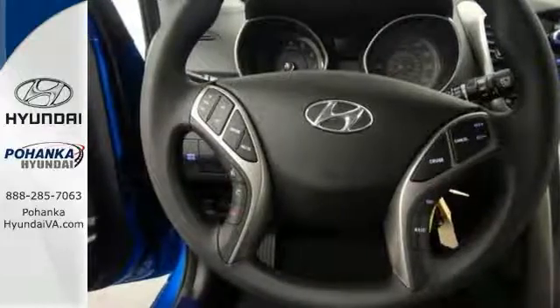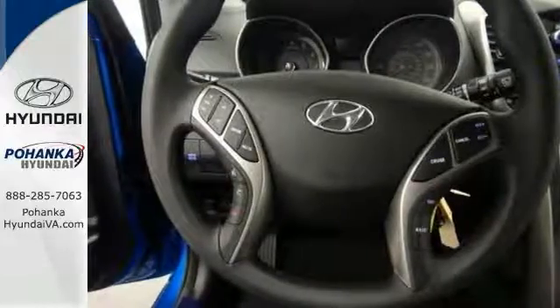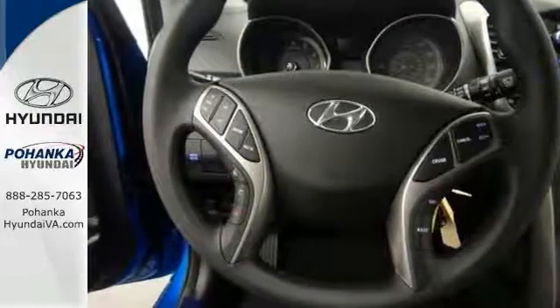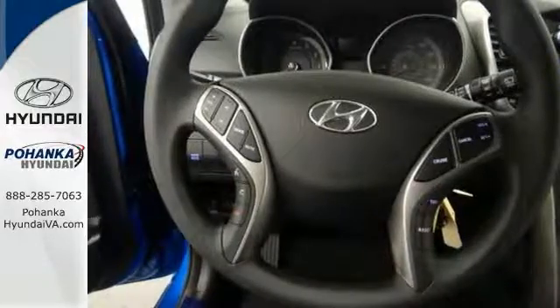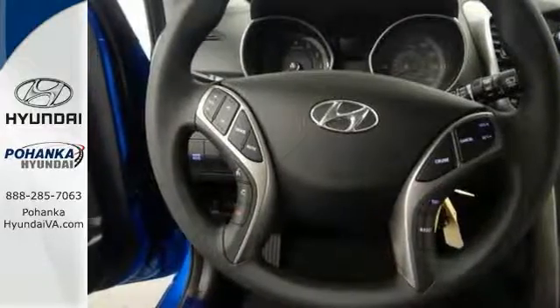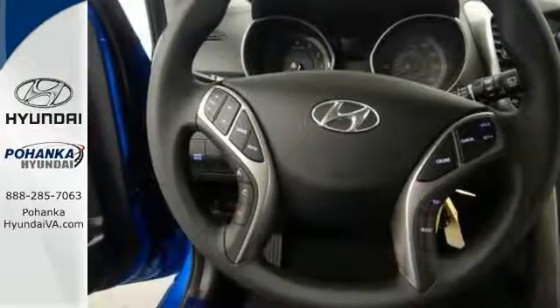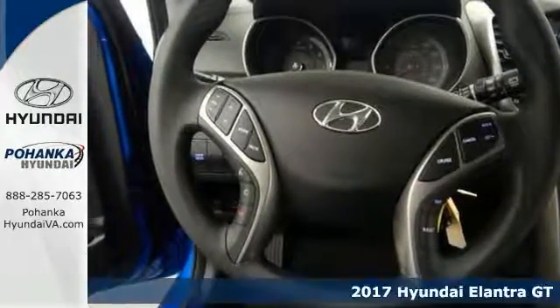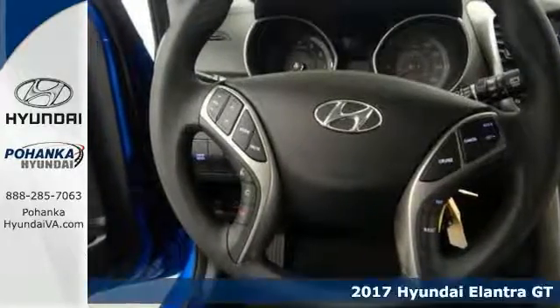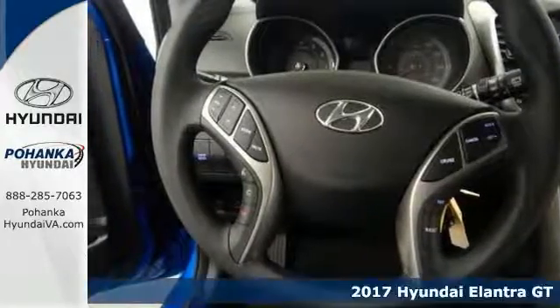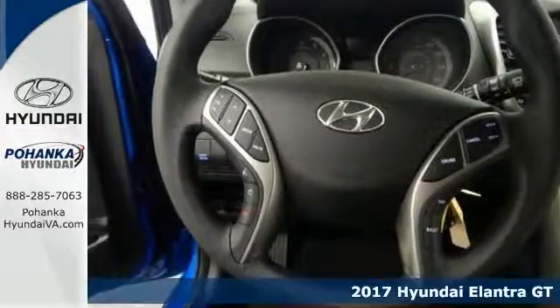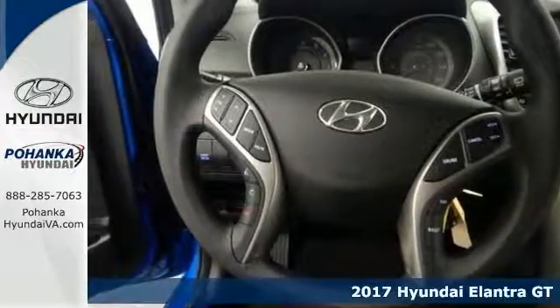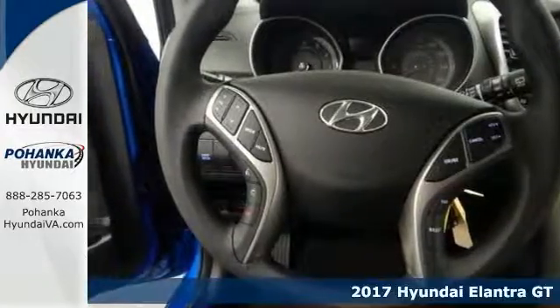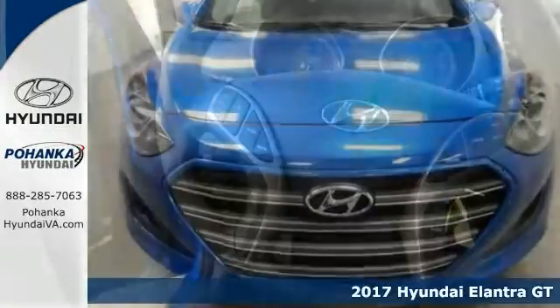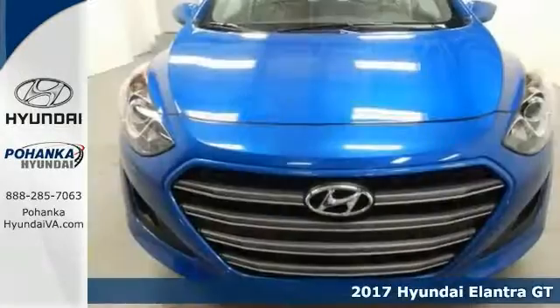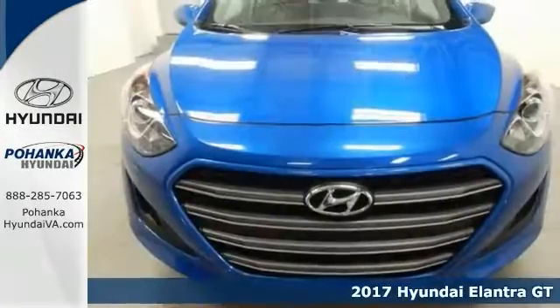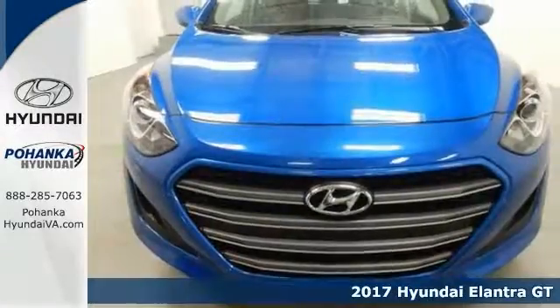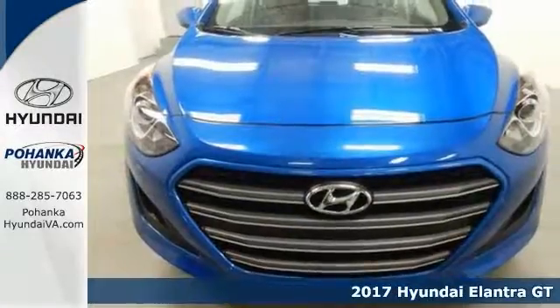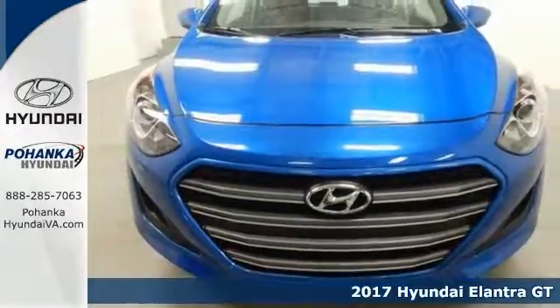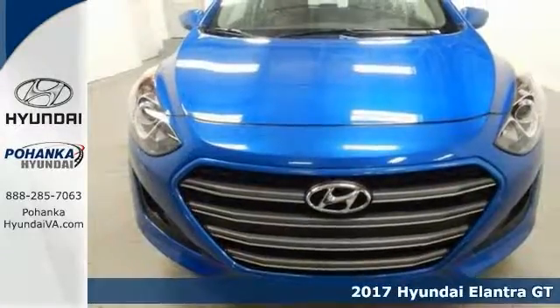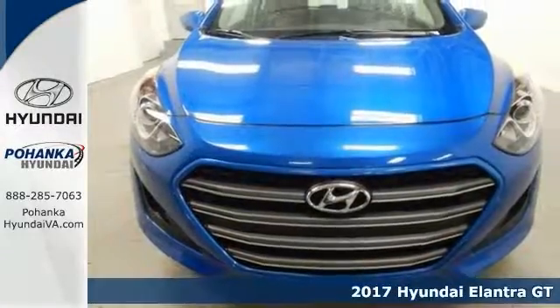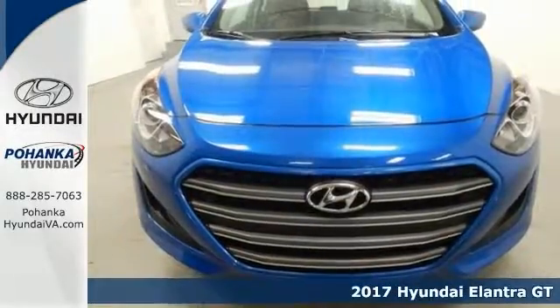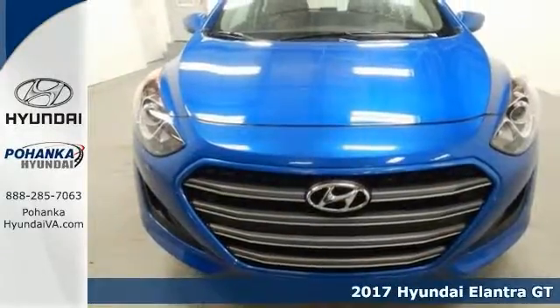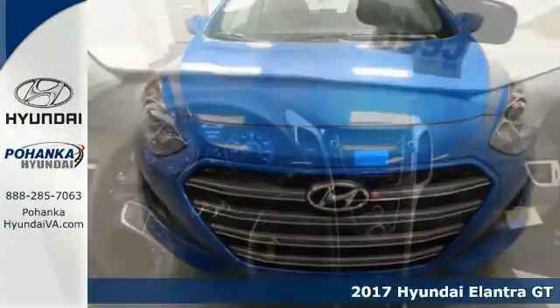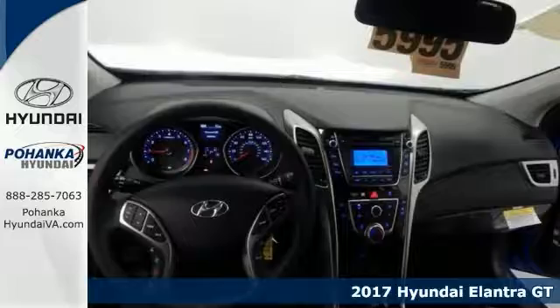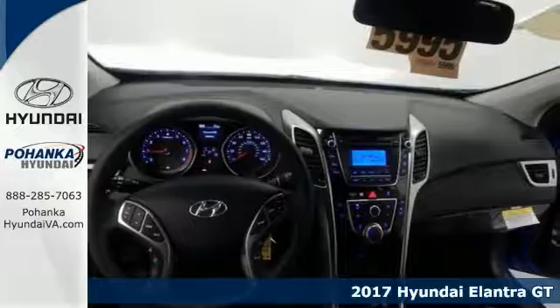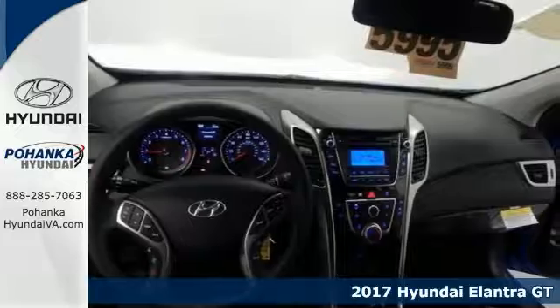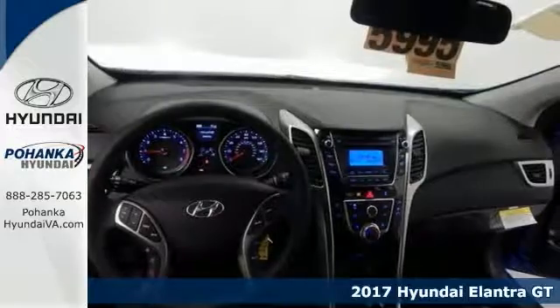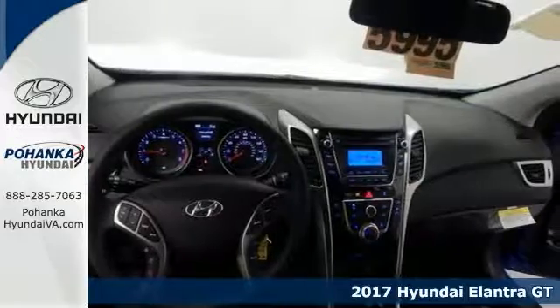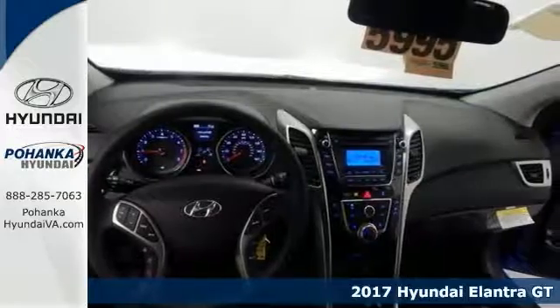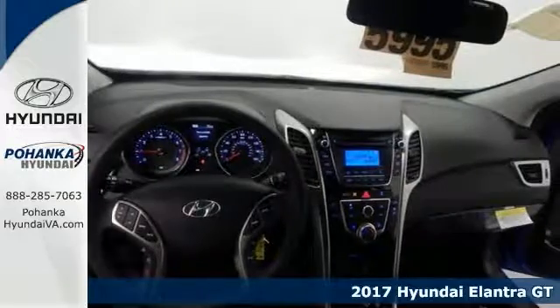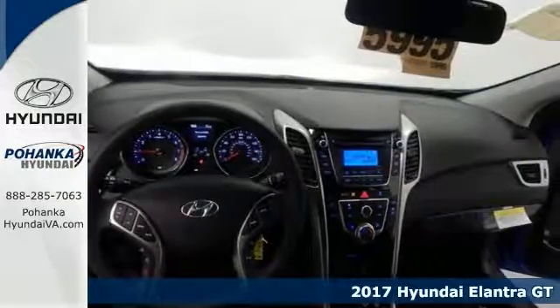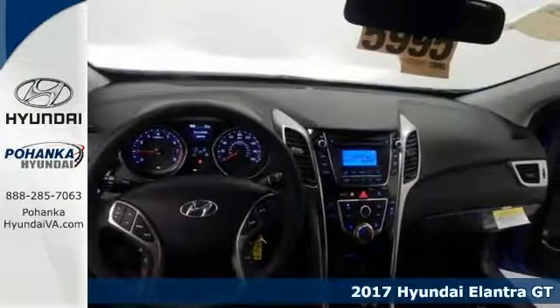Here's a 2017 Hyundai Elantra GT. Stability and traction control keep you smack dab on the road.